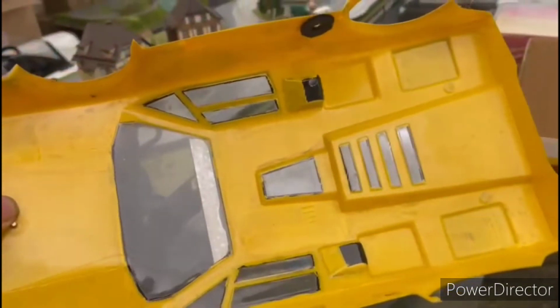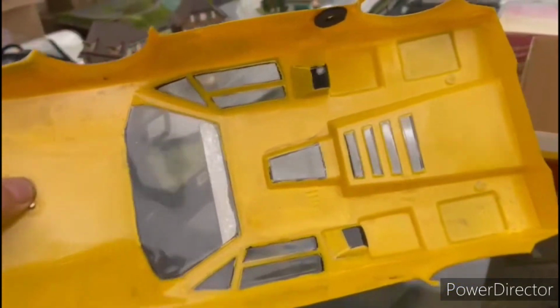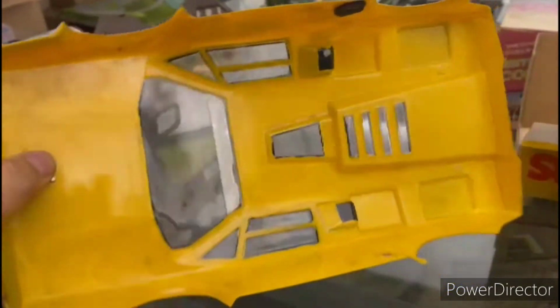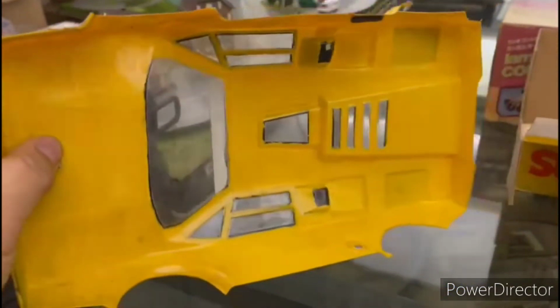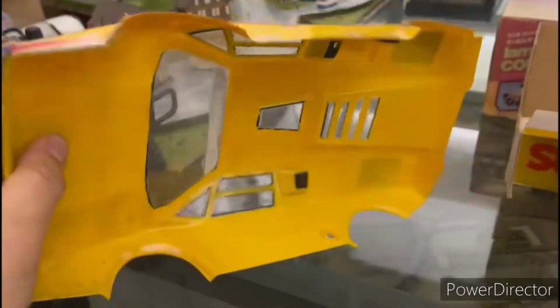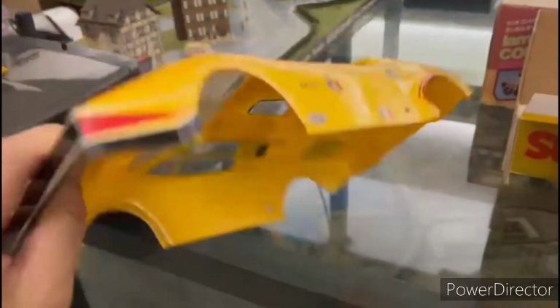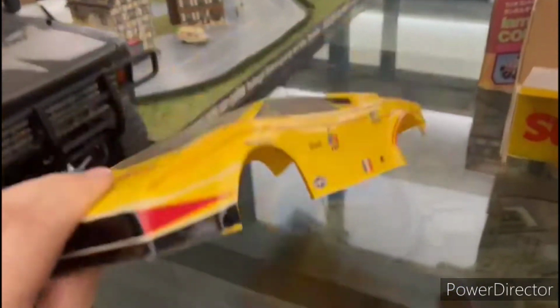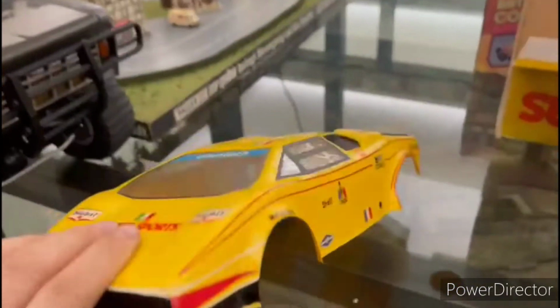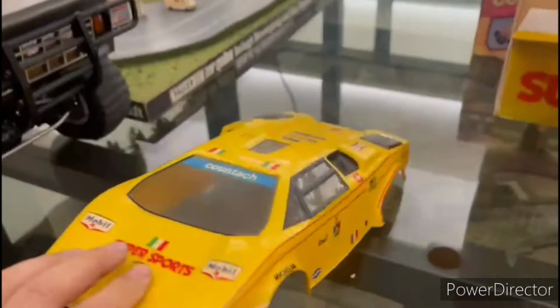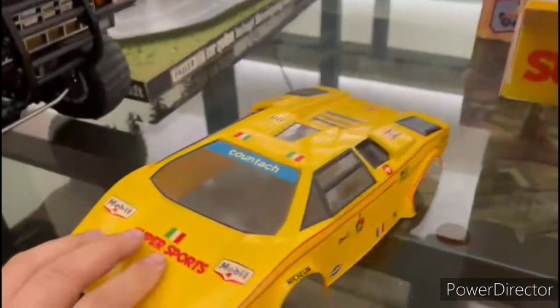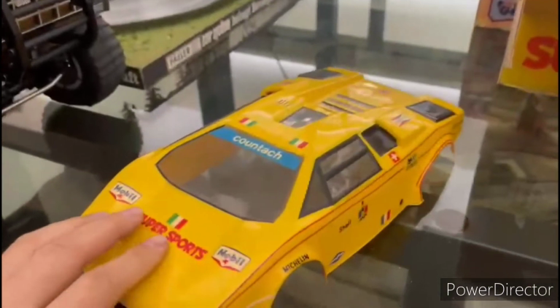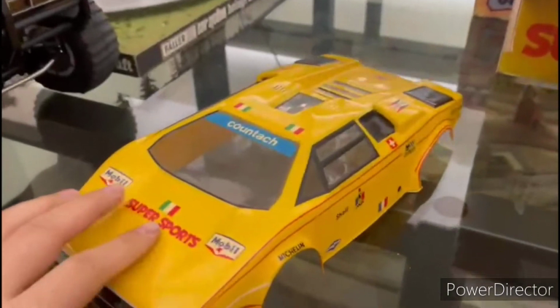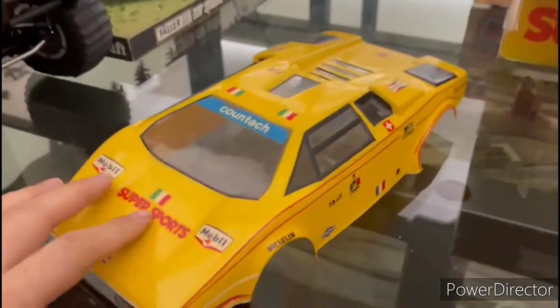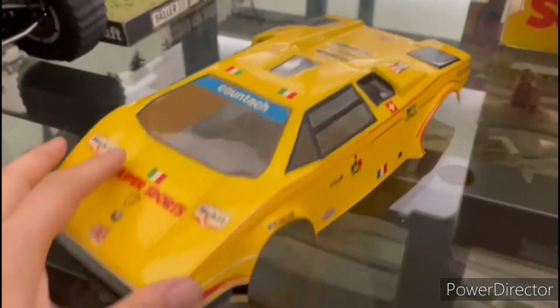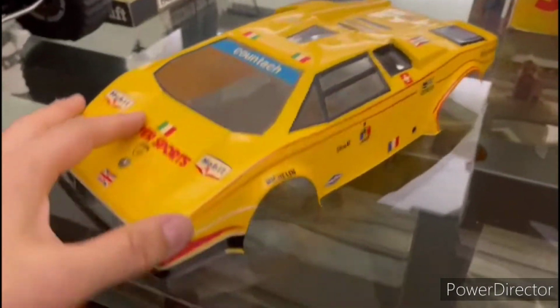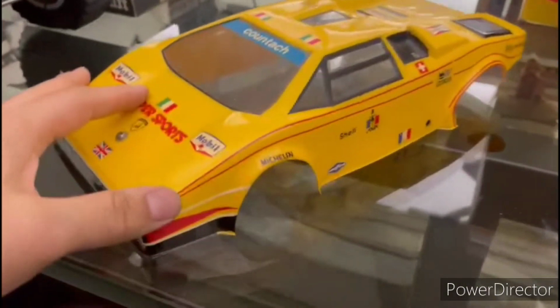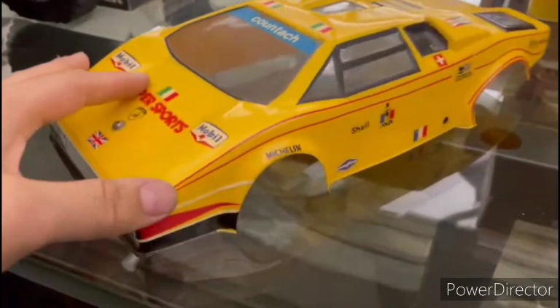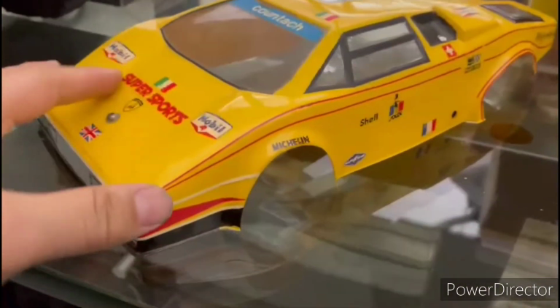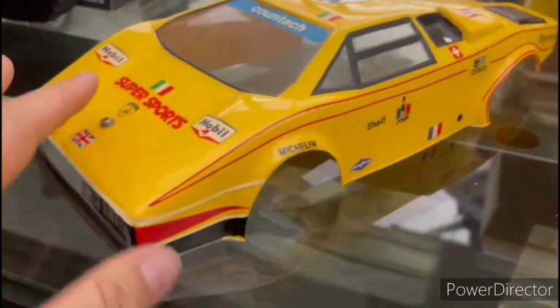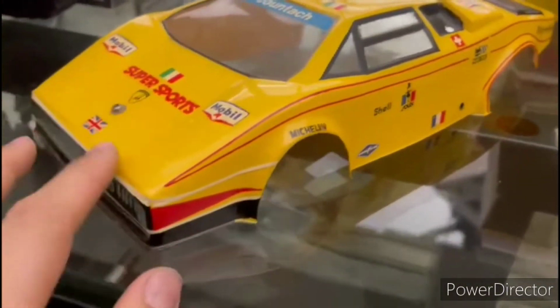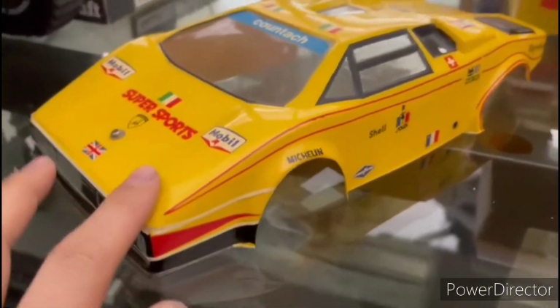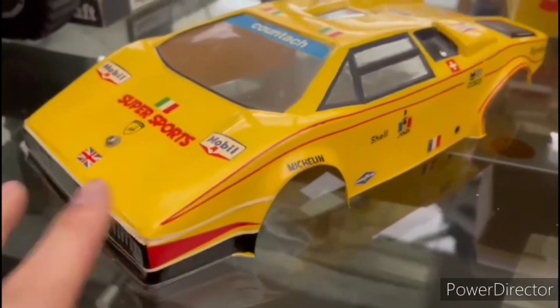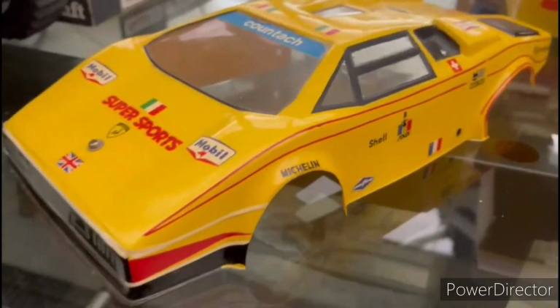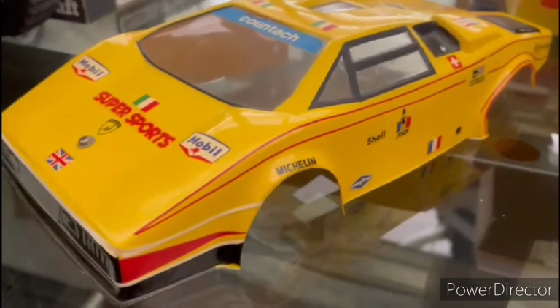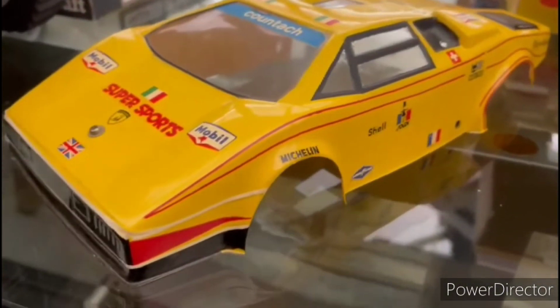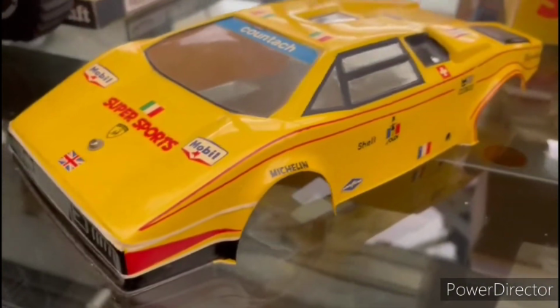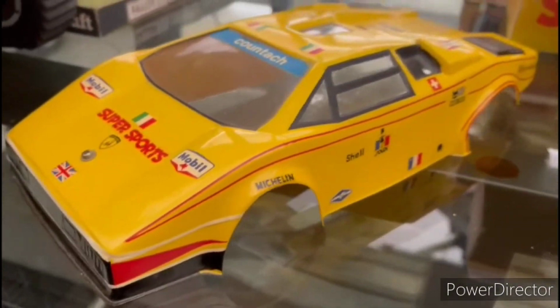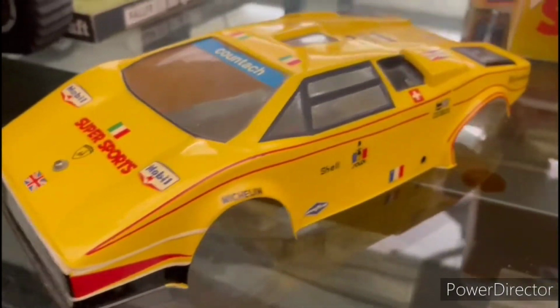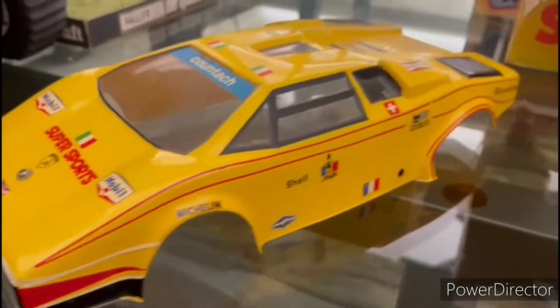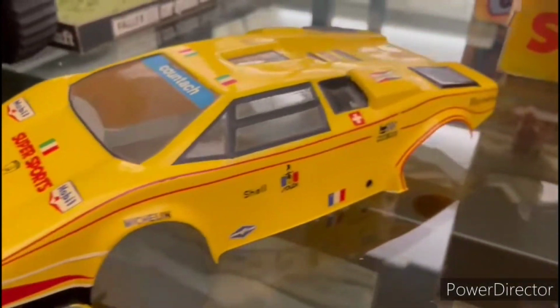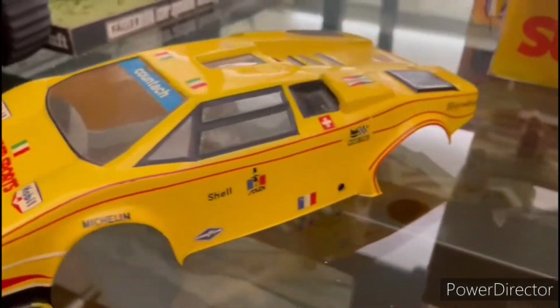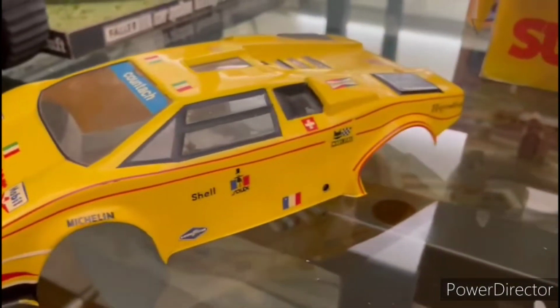It is a Lexan body, but all the shape and angles are wrong.